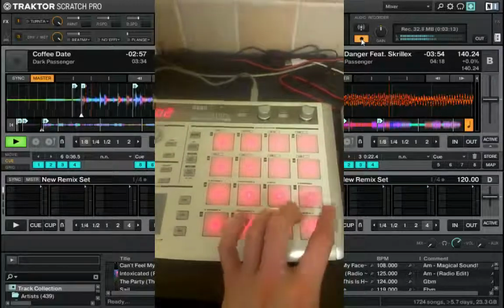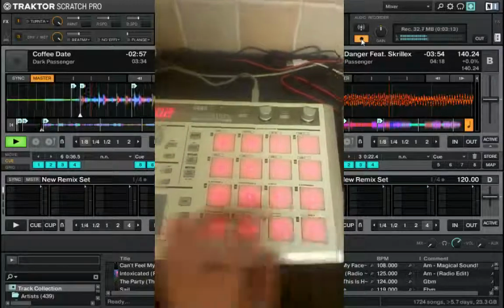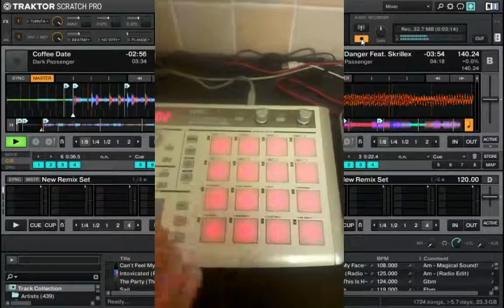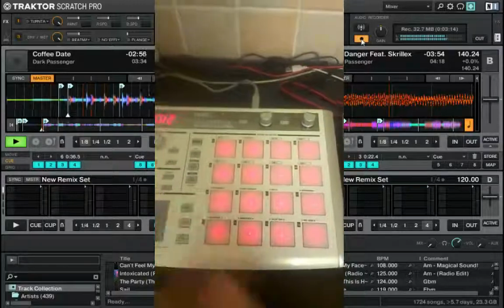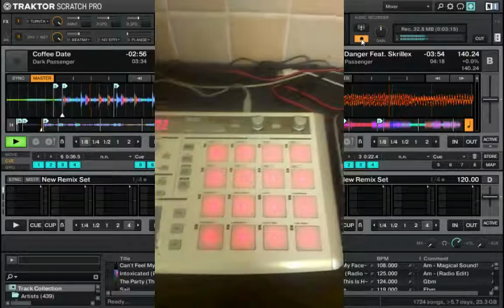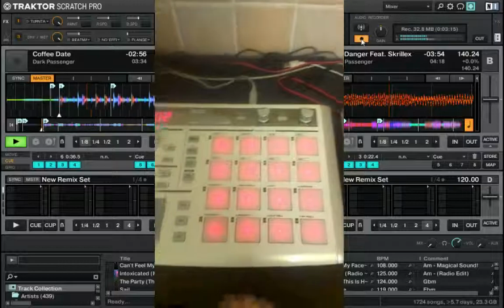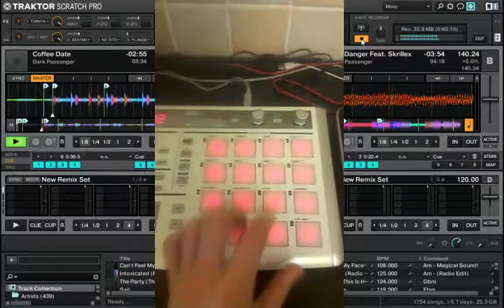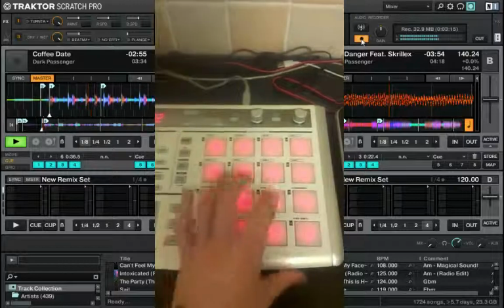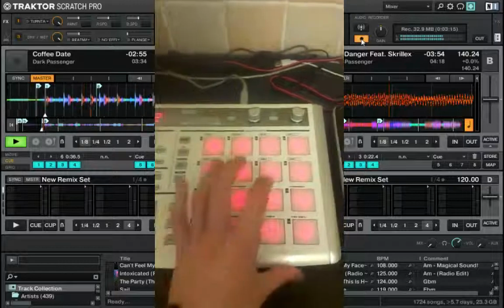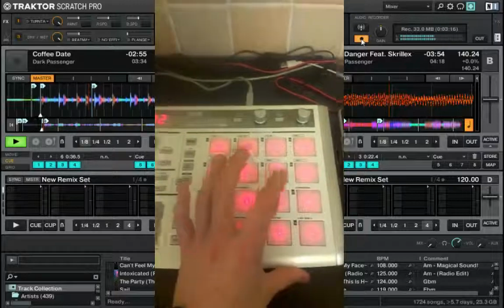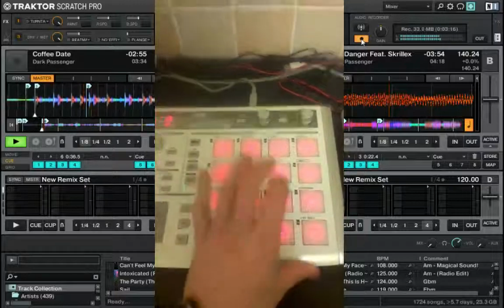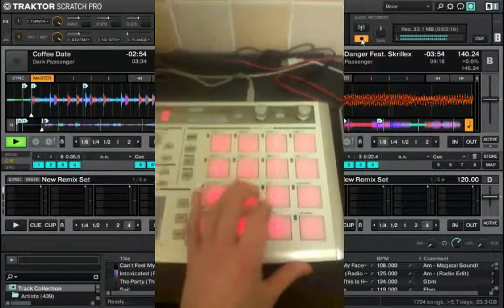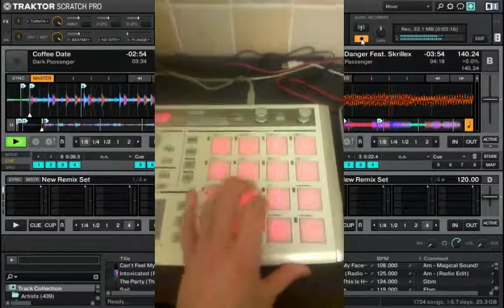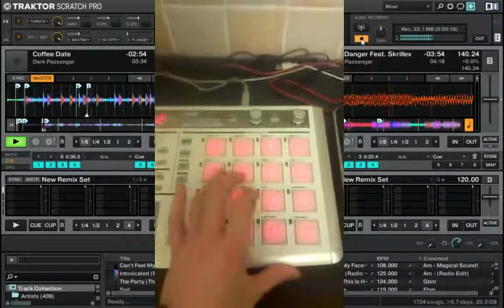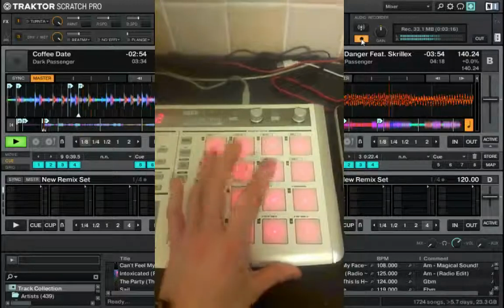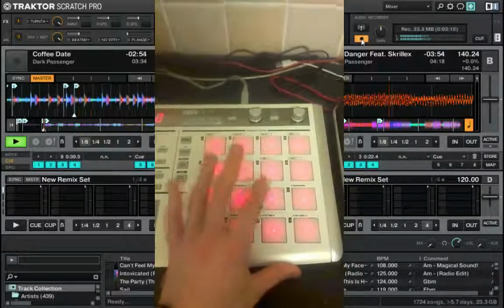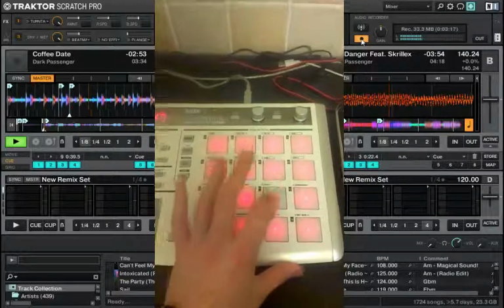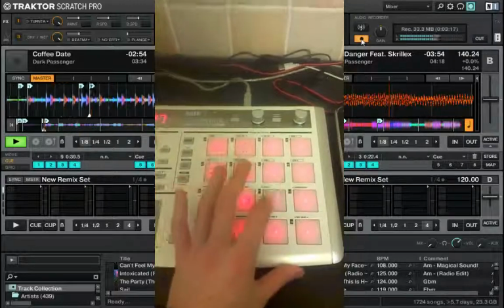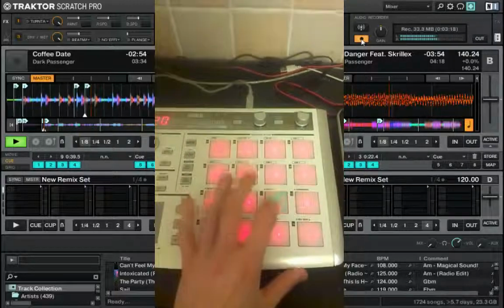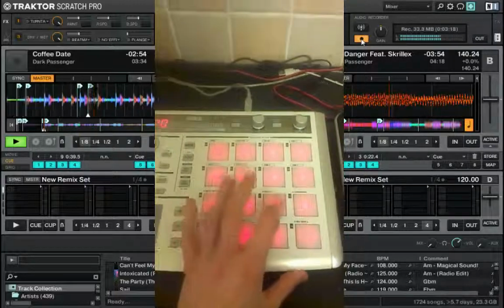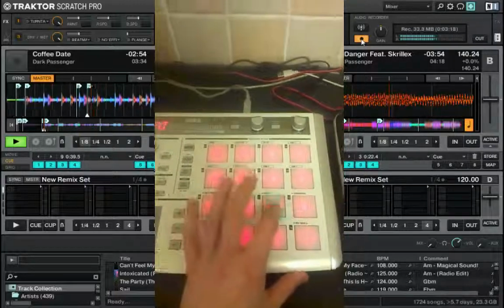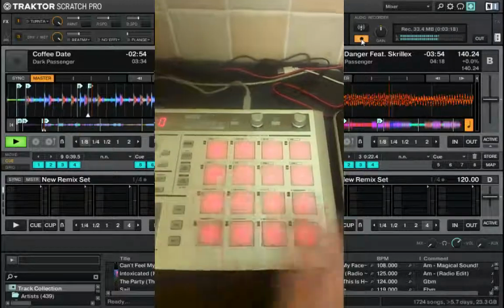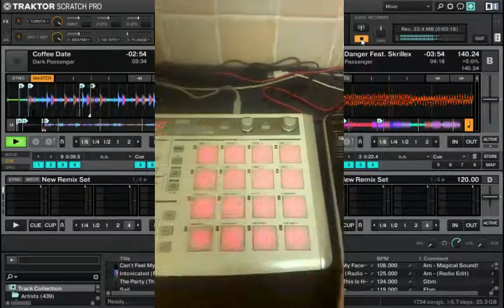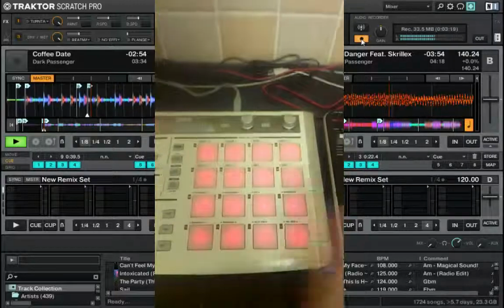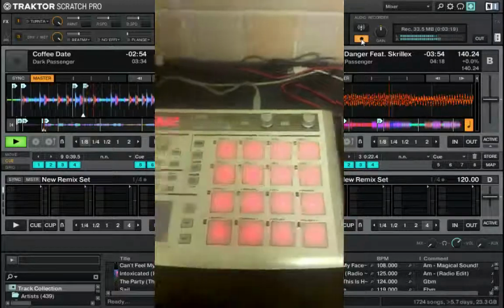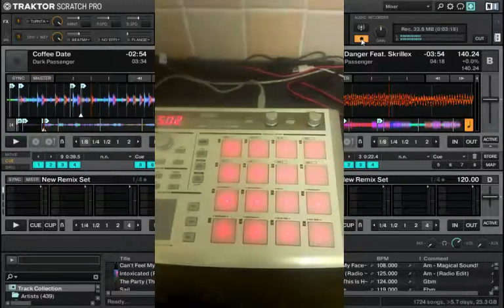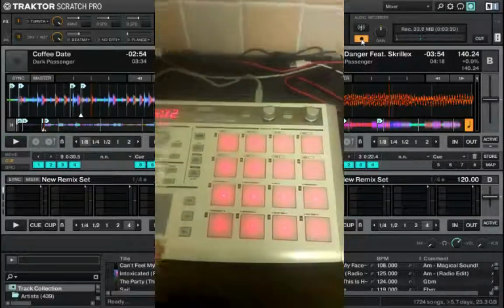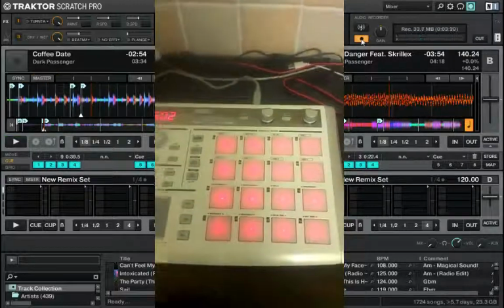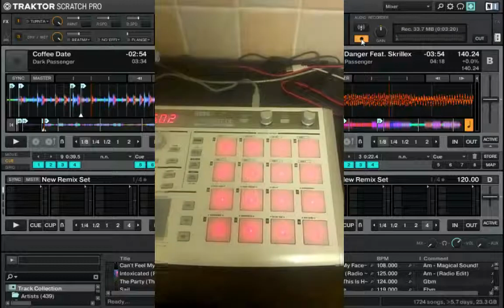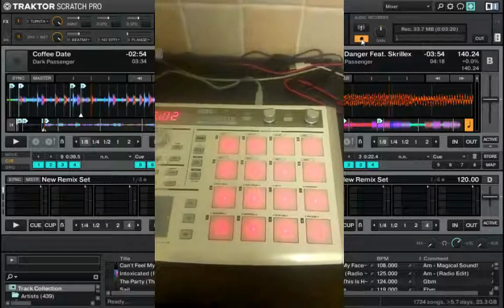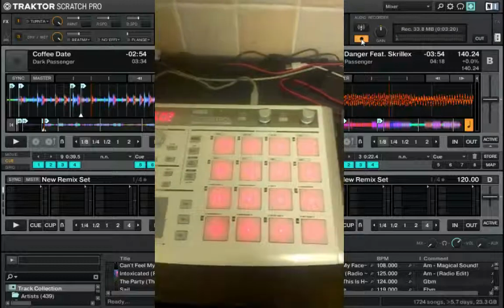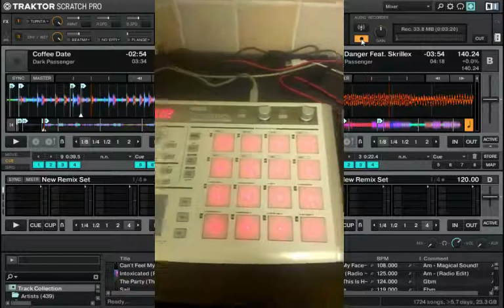So look, 7 is mapped in. So I can just bang it in there, for example. And there it is. Exactly the same on both decks.